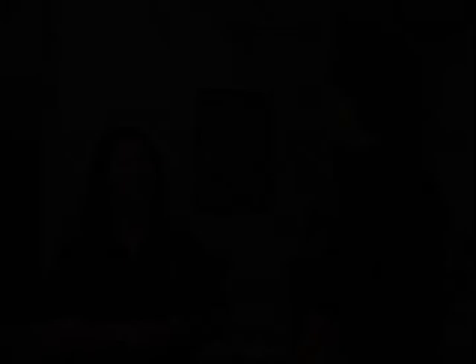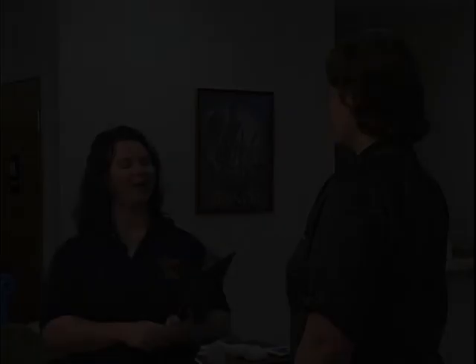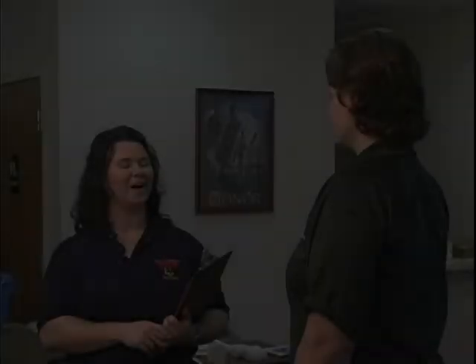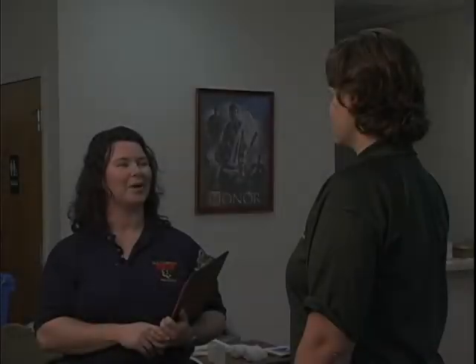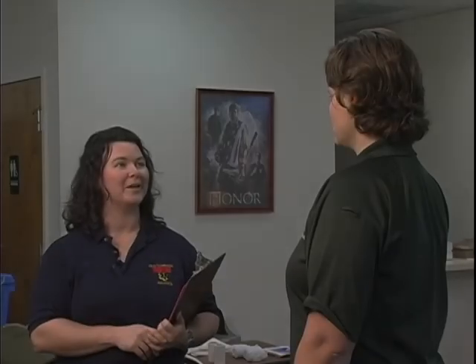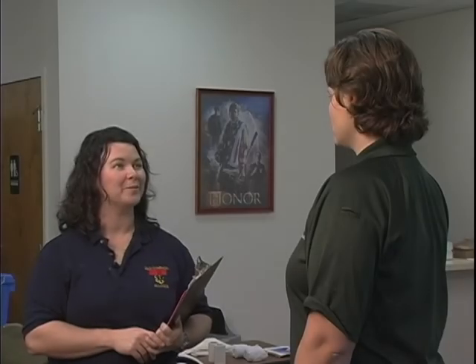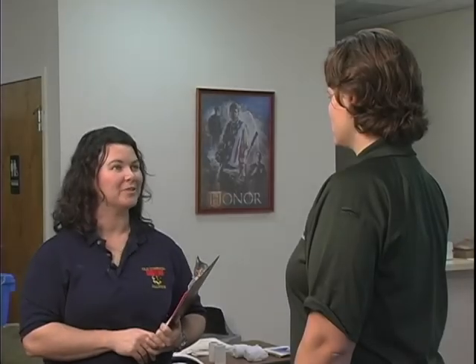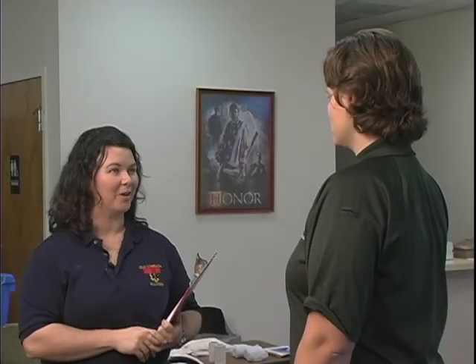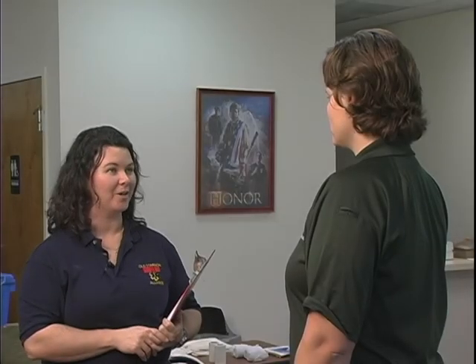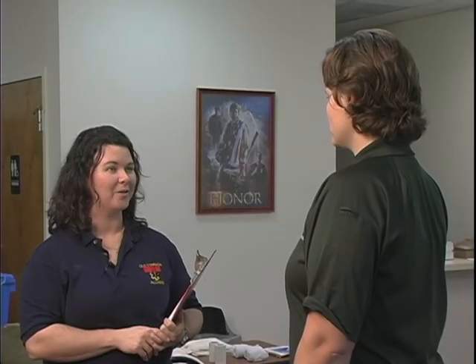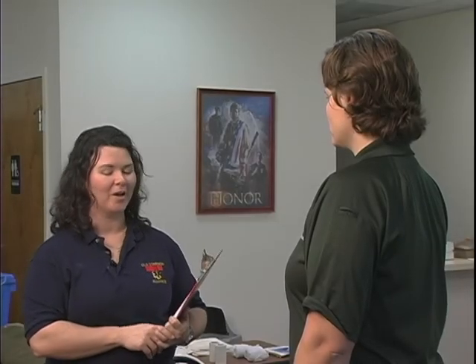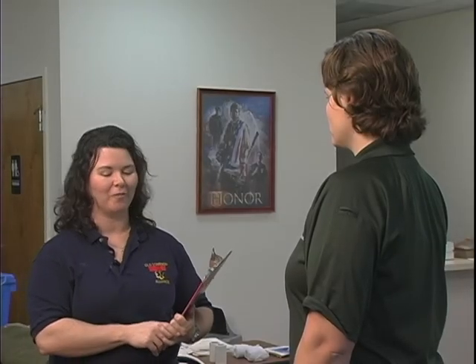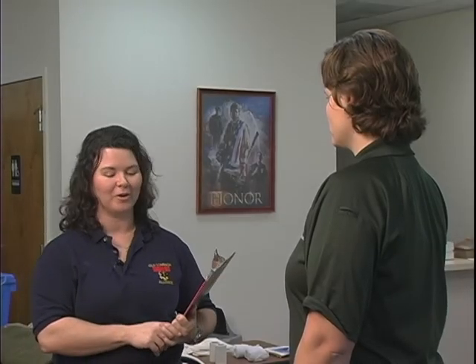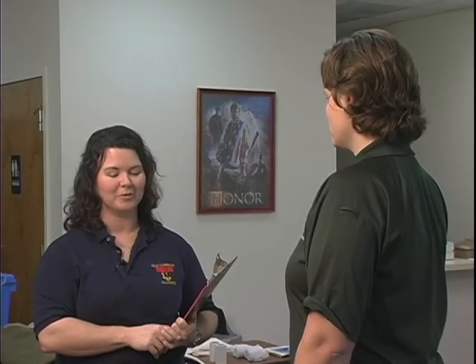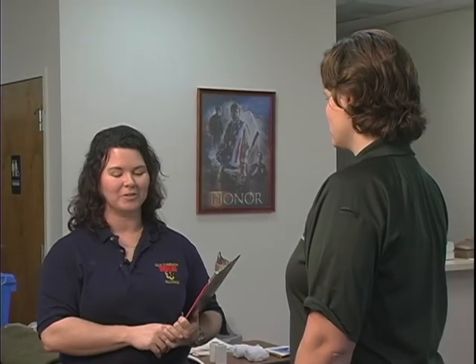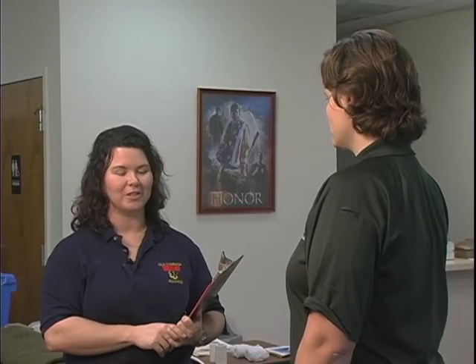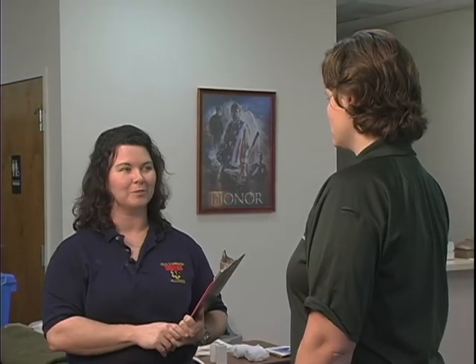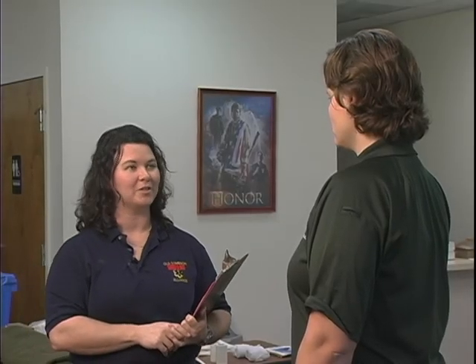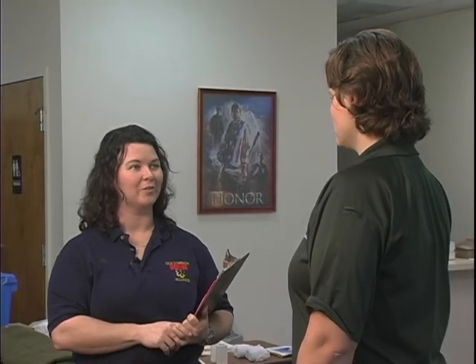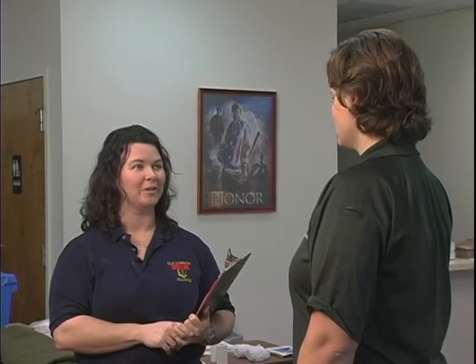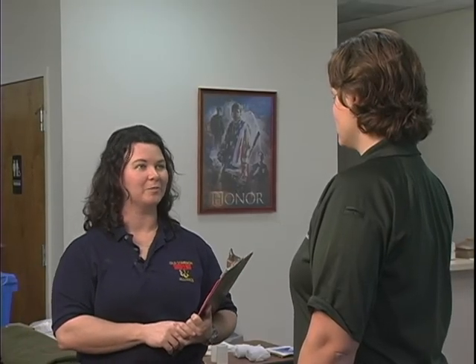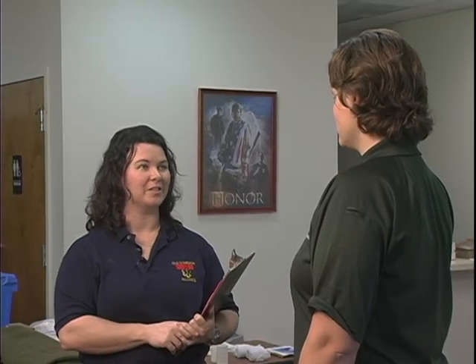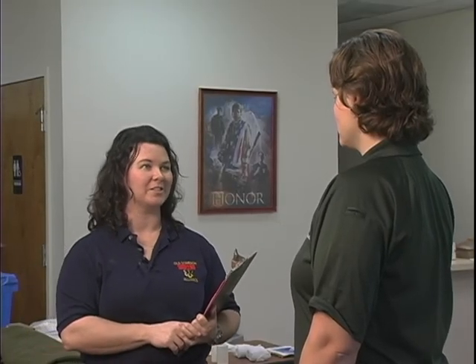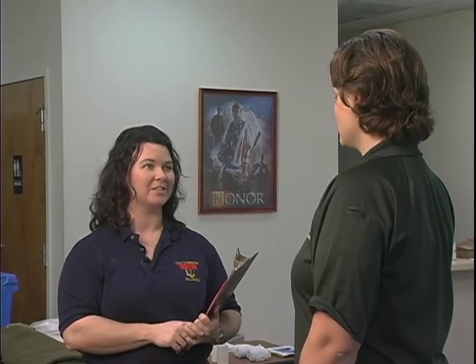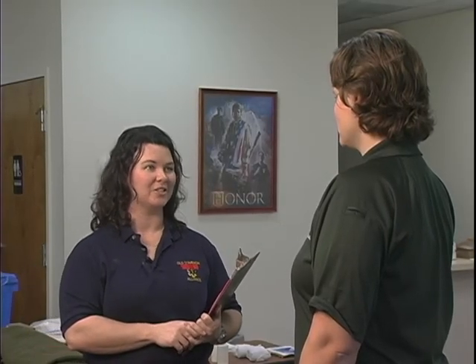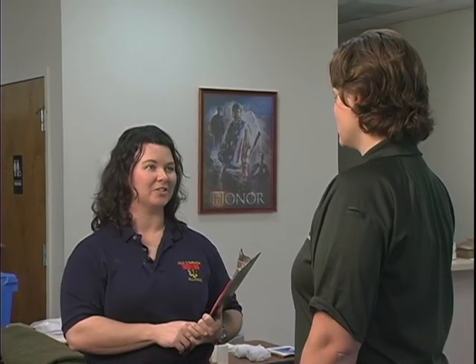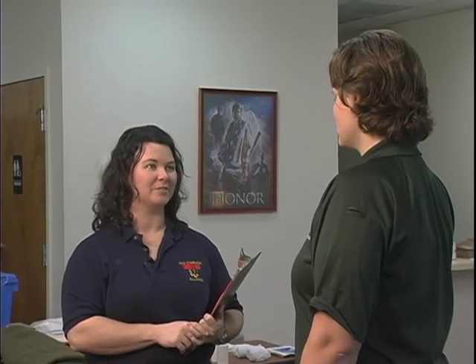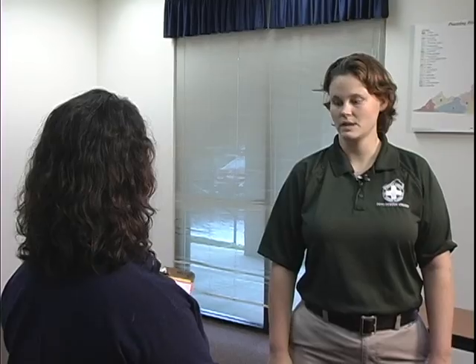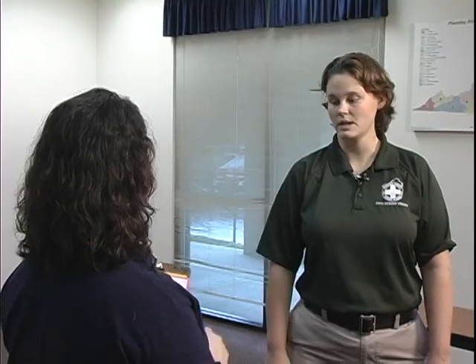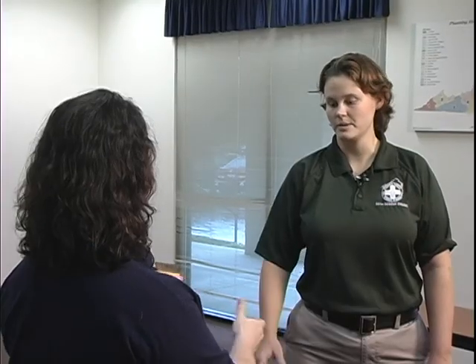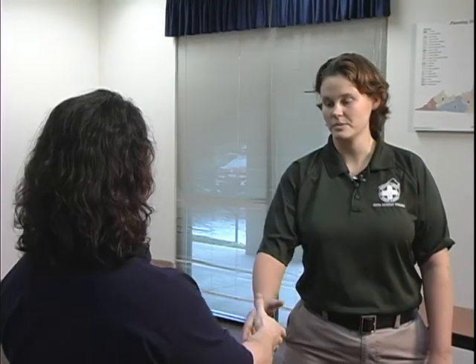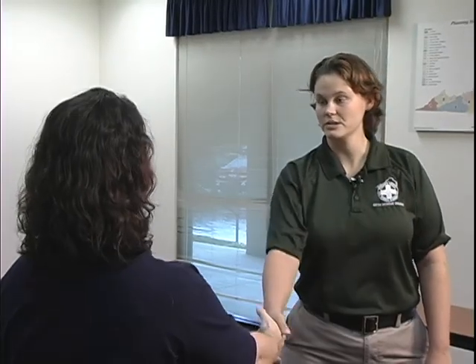Hi, my name is Holly, and welcome to the EMT Random Testing Station. Hi, my name is Liz.